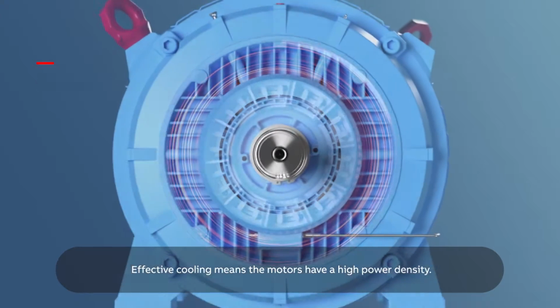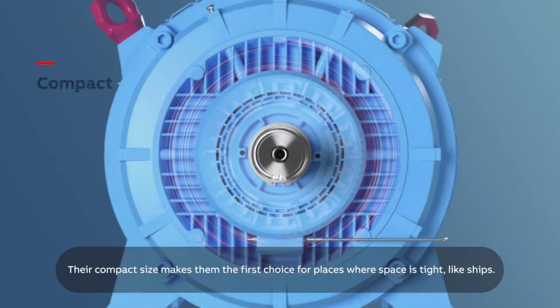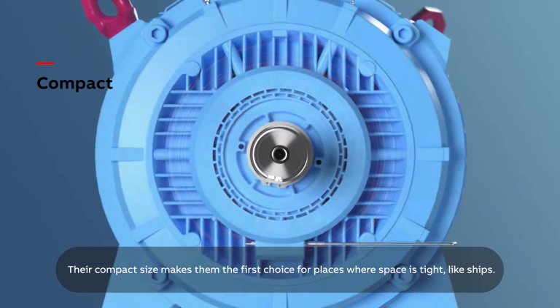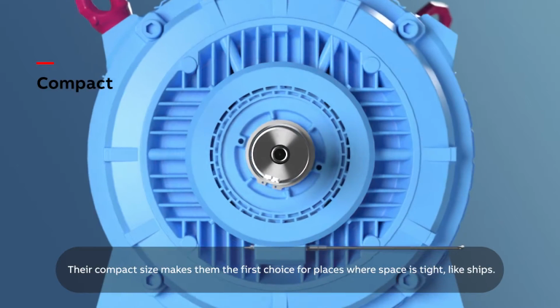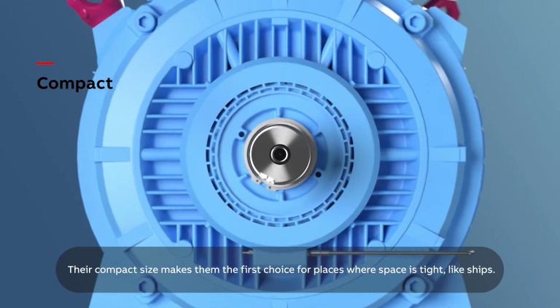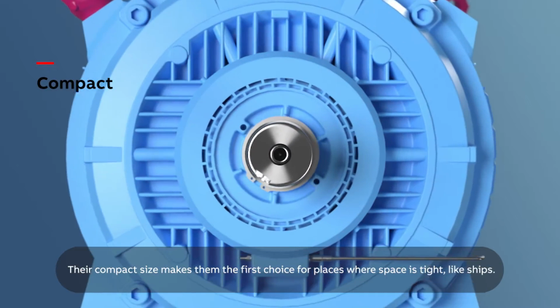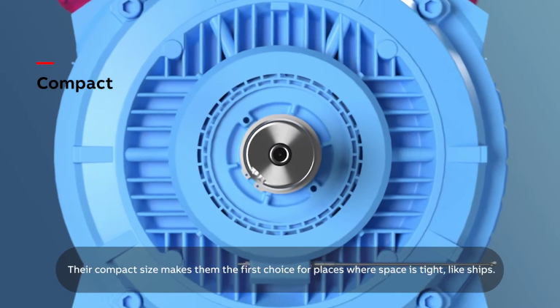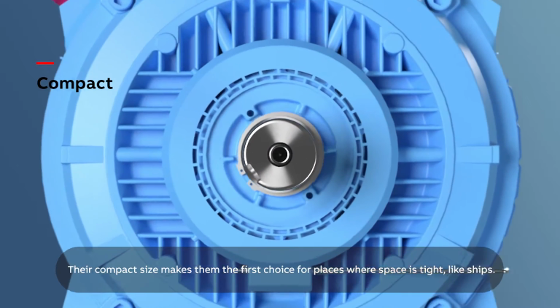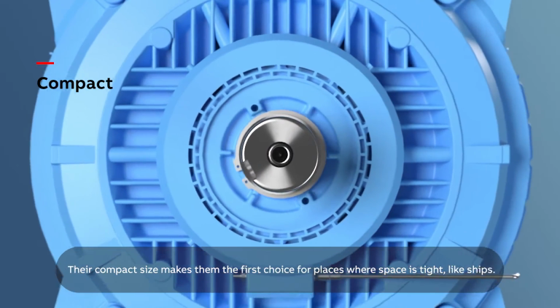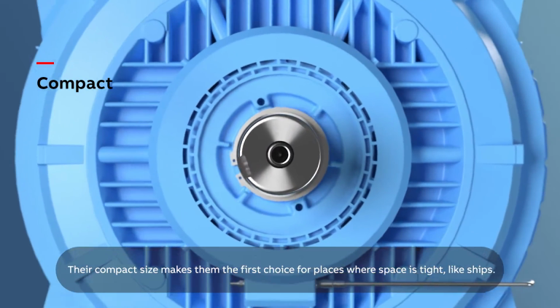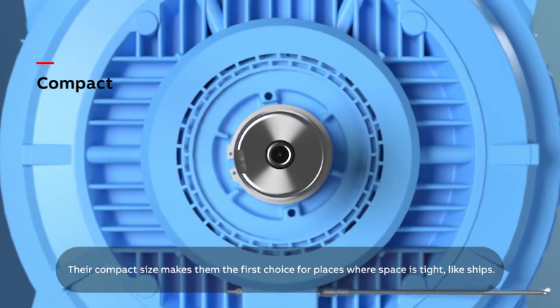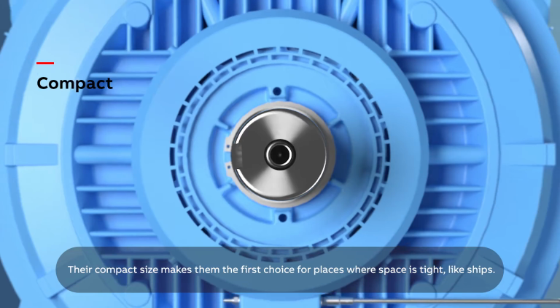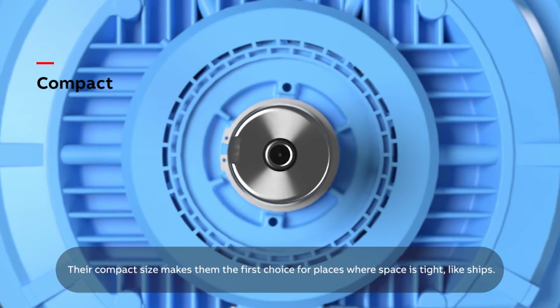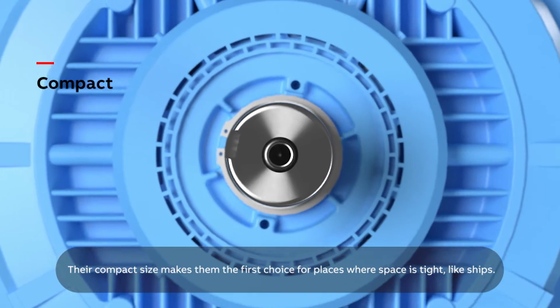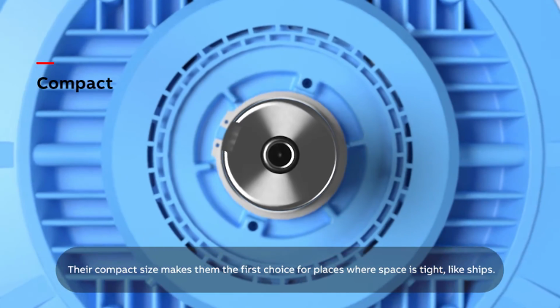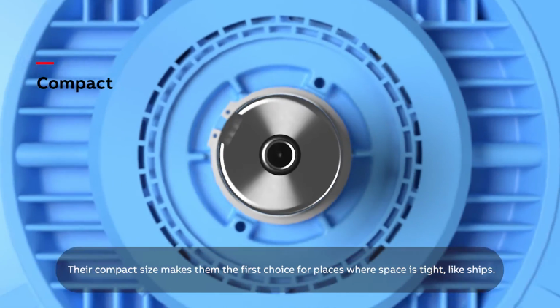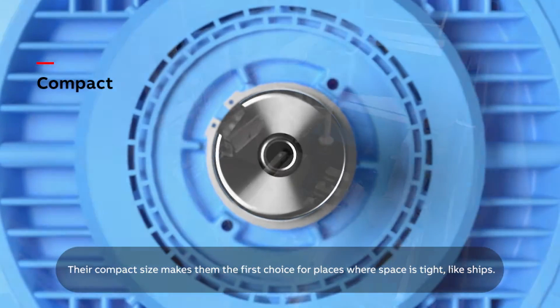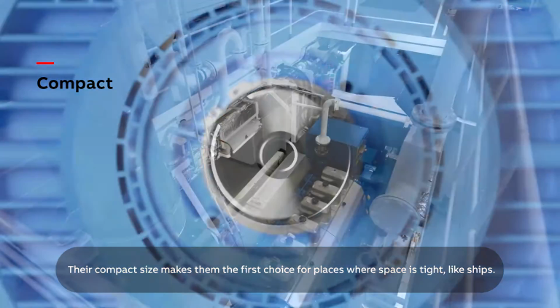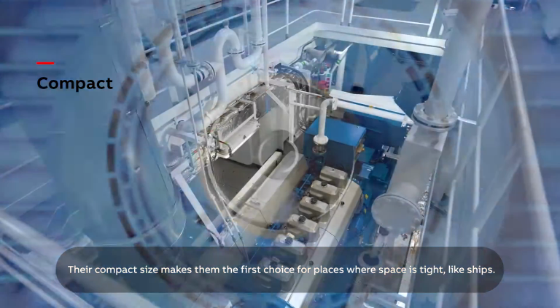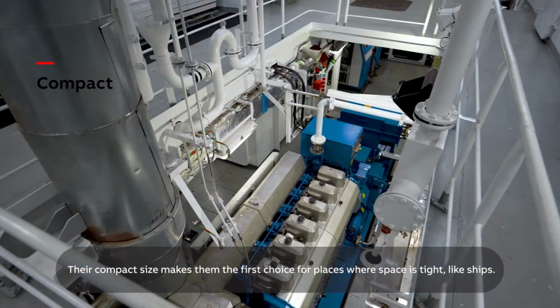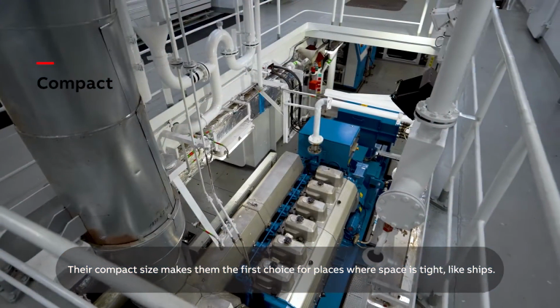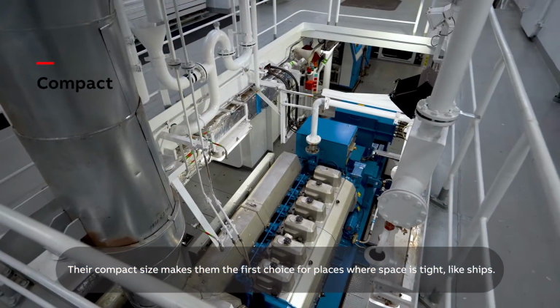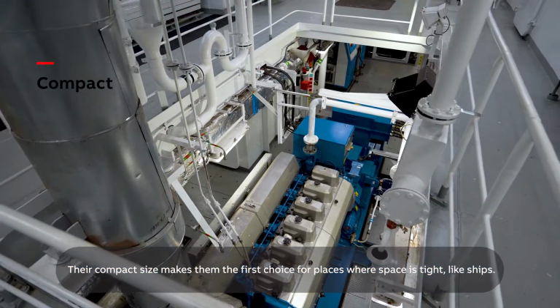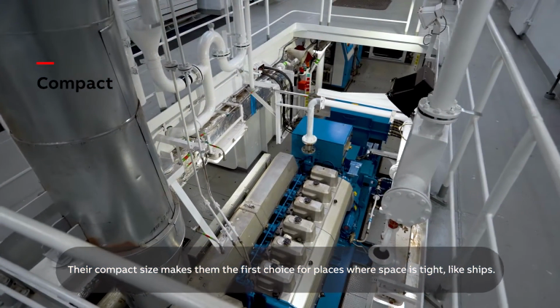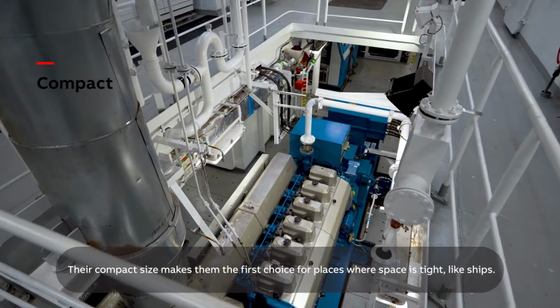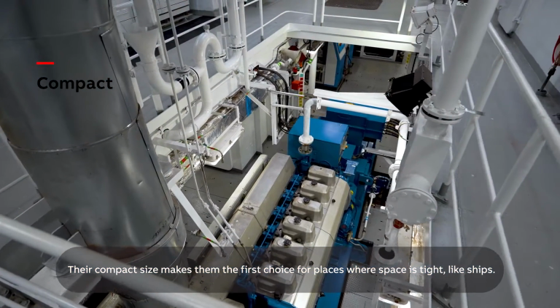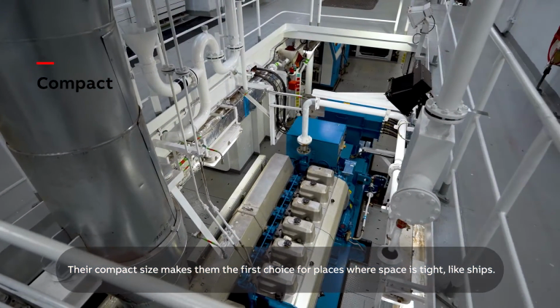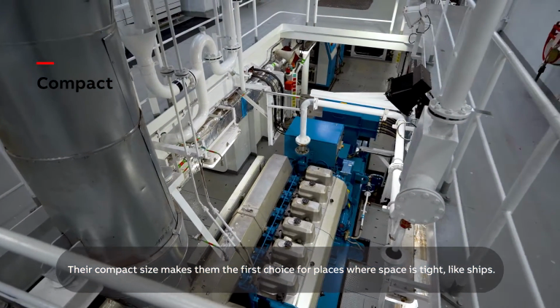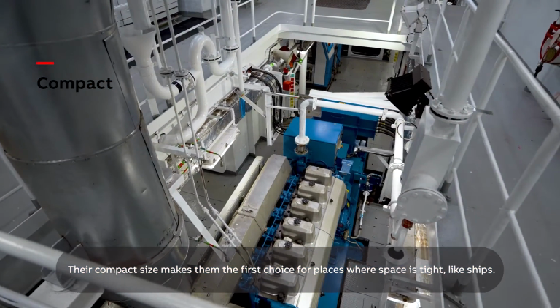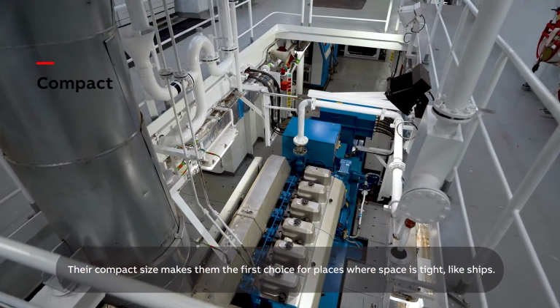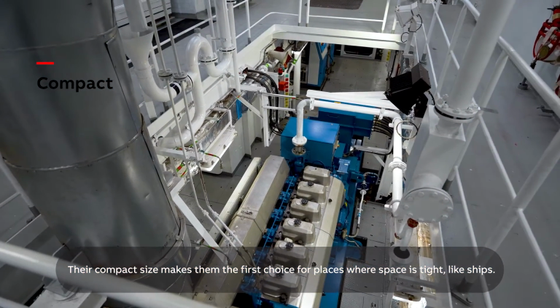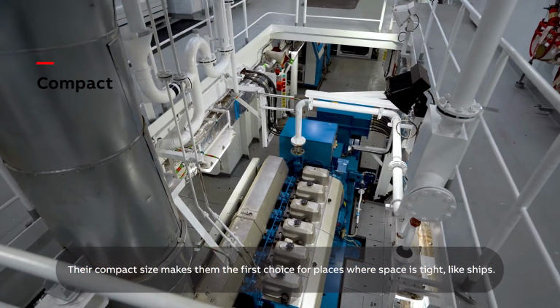Their compact size makes them the first choice for places where space is tight, like ships.